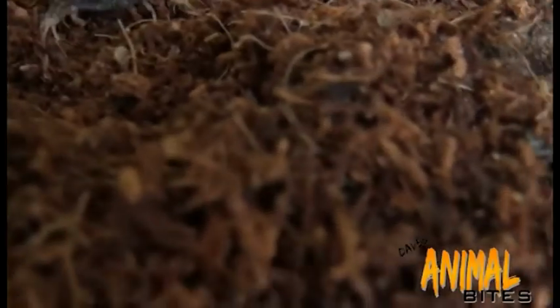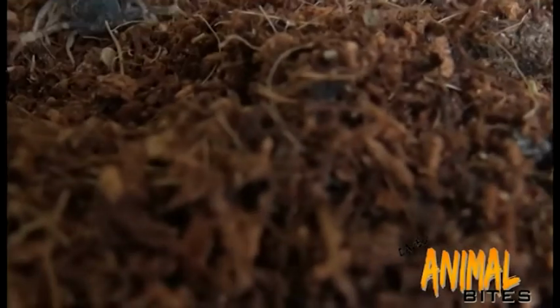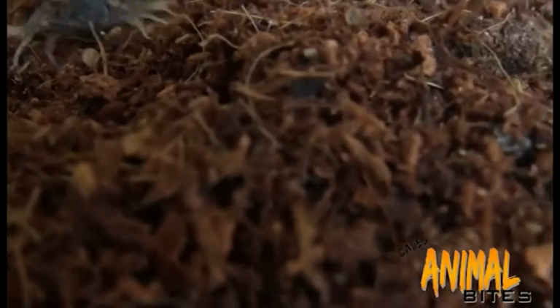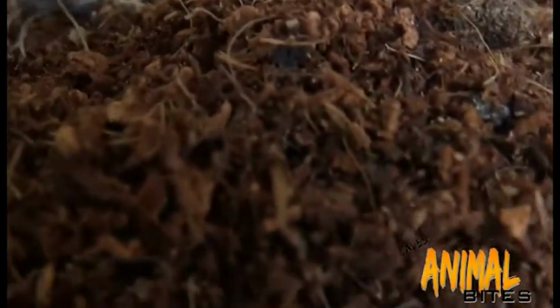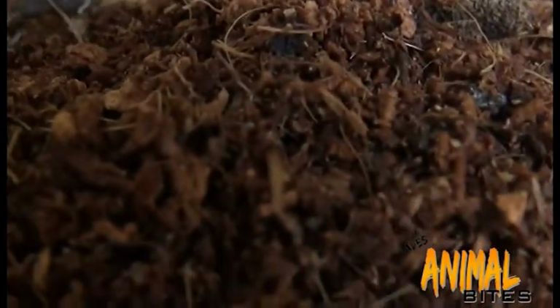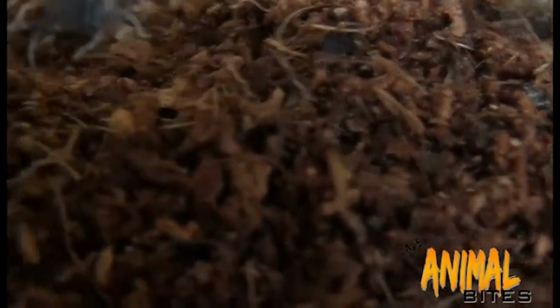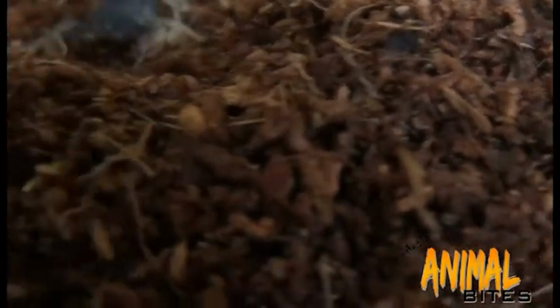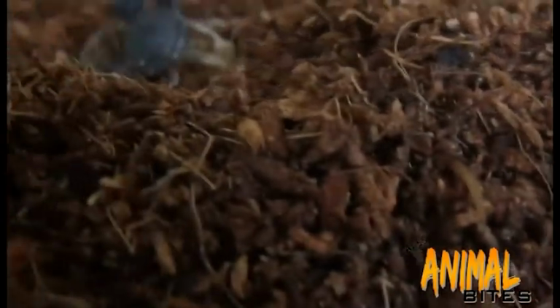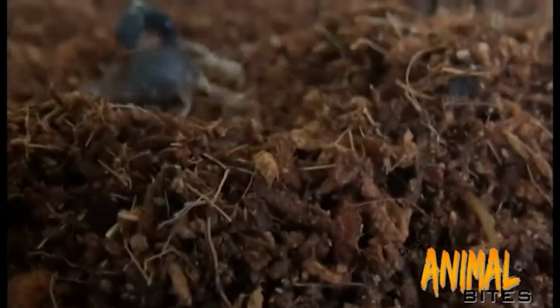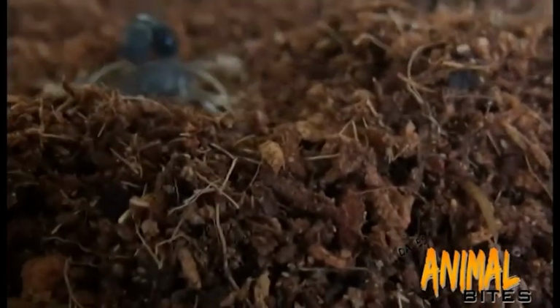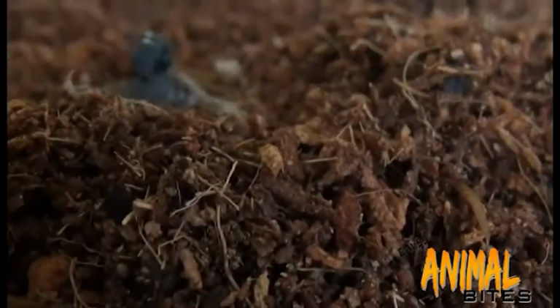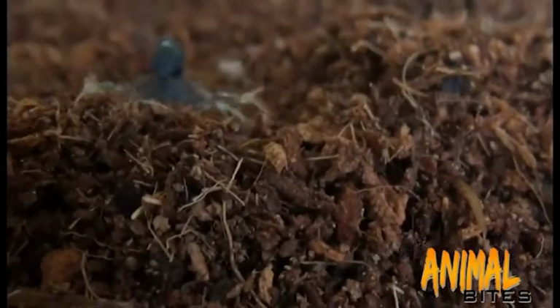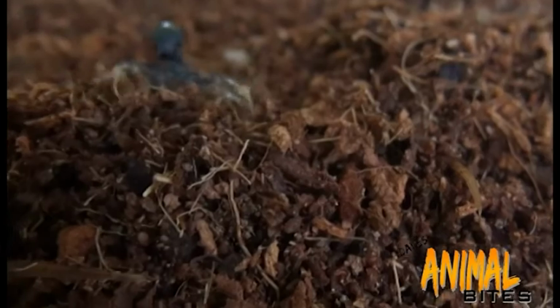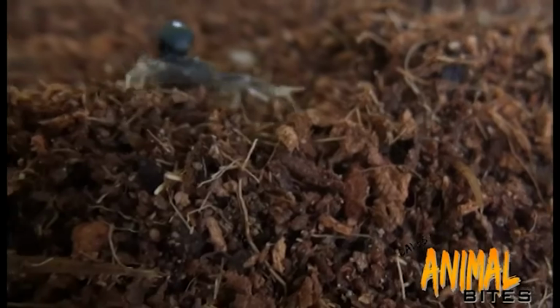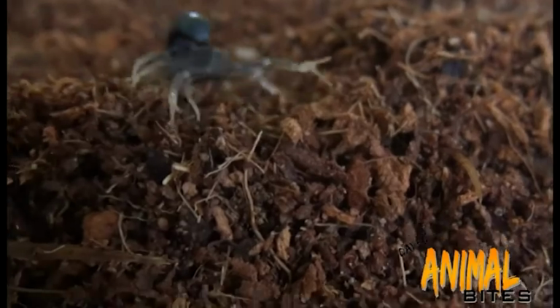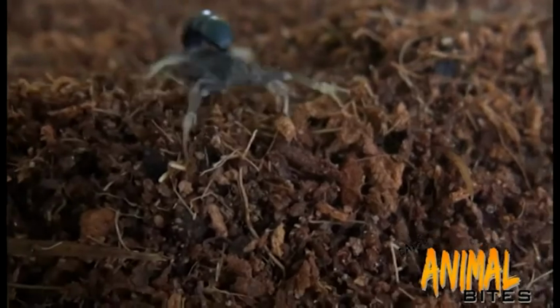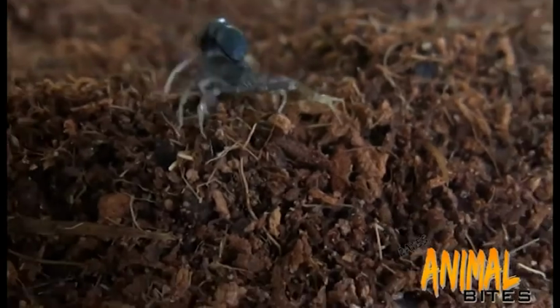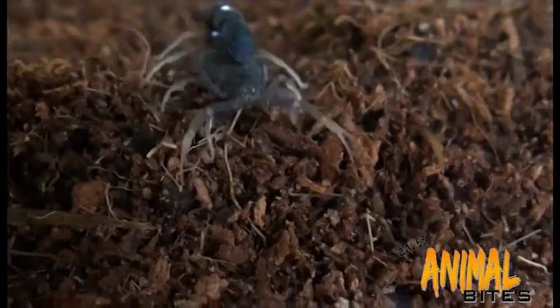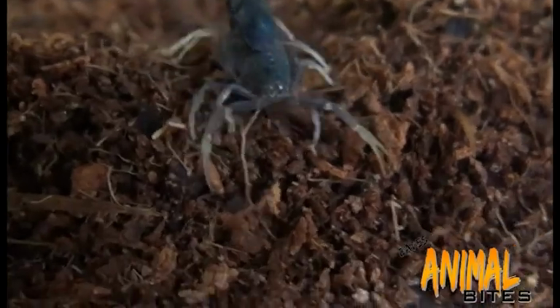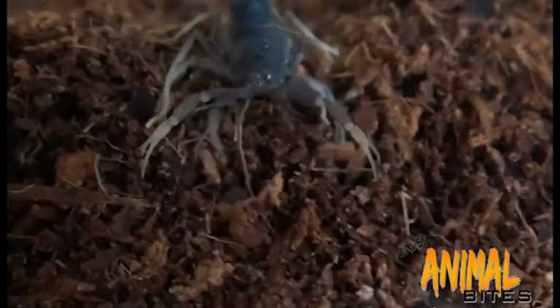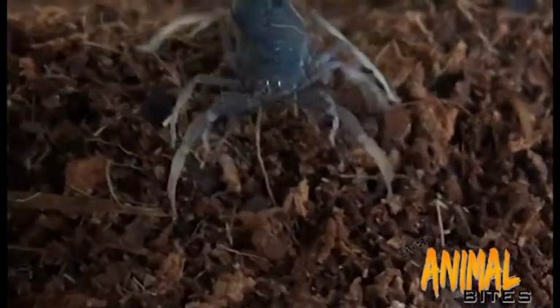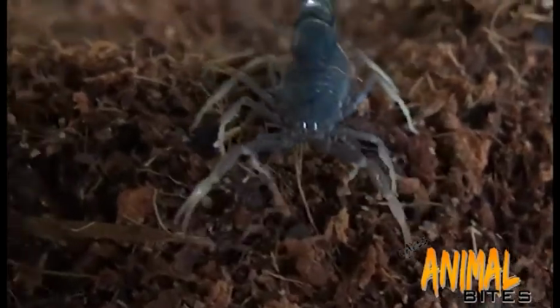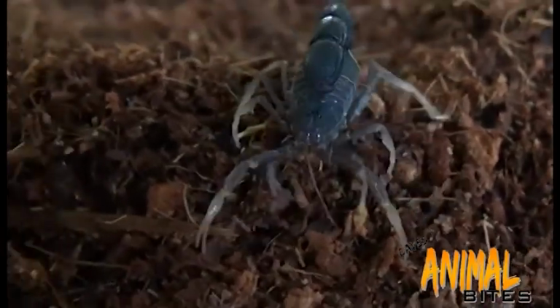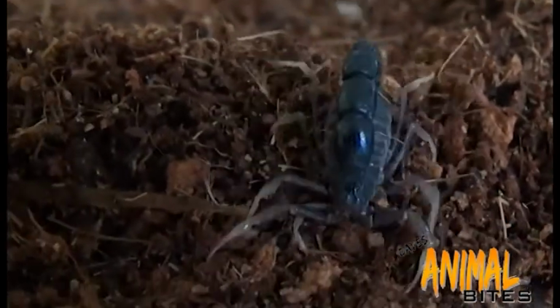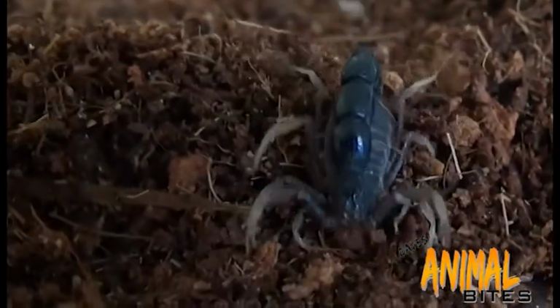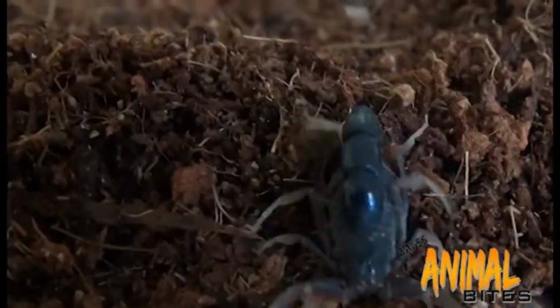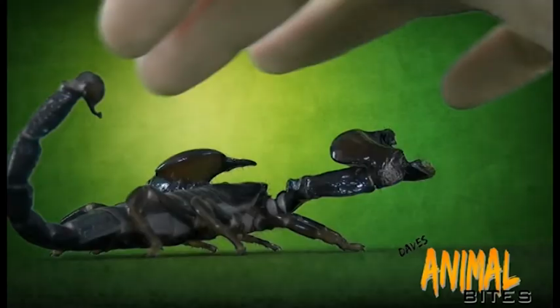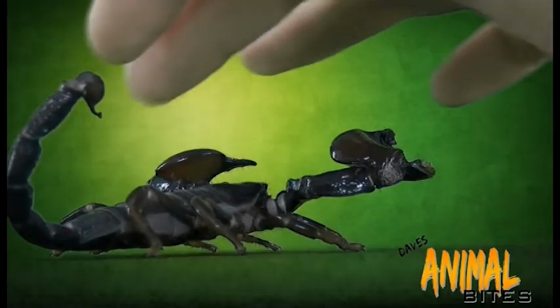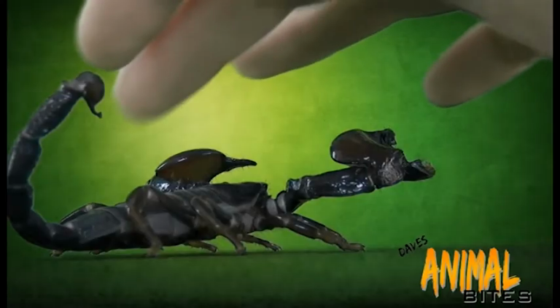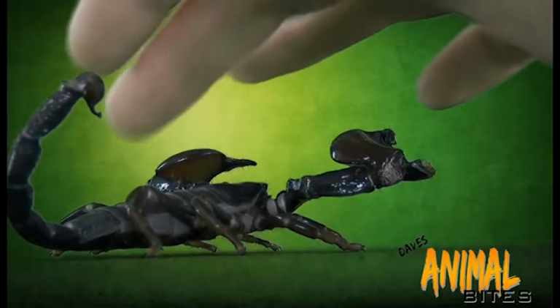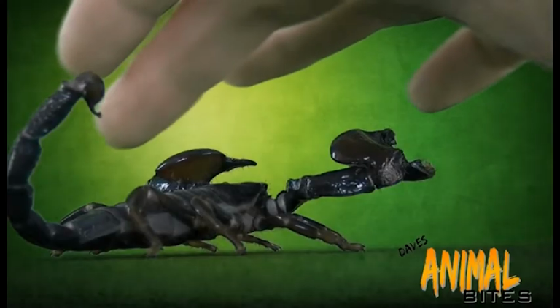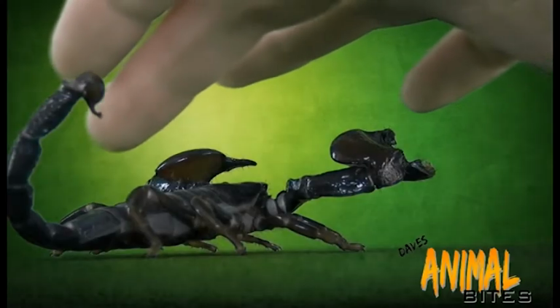In this video I'll be looking at the third most dangerous scorpion, the desert fat tail, and also some lesser poisonous scorpions.